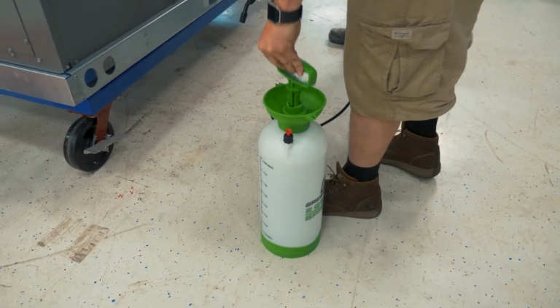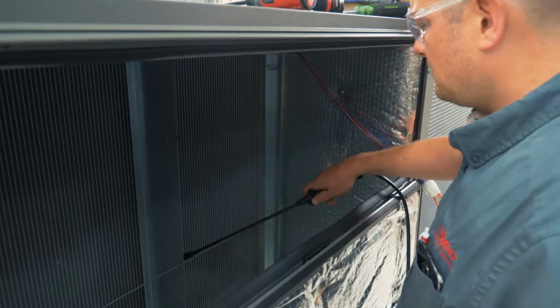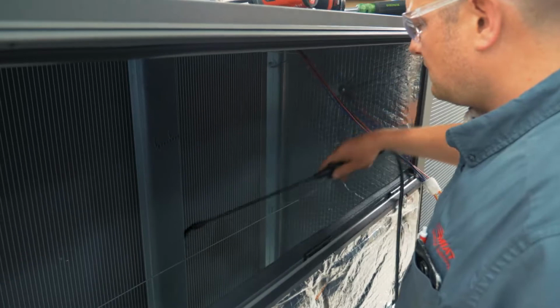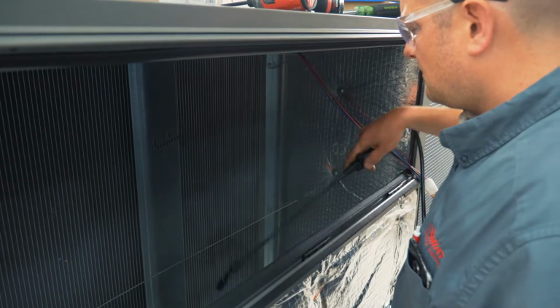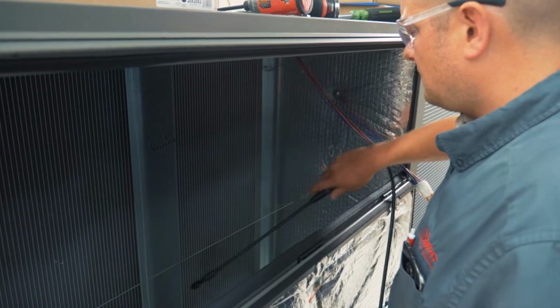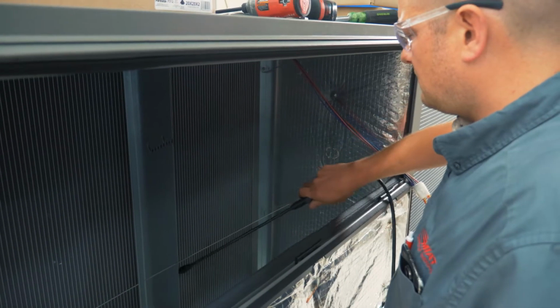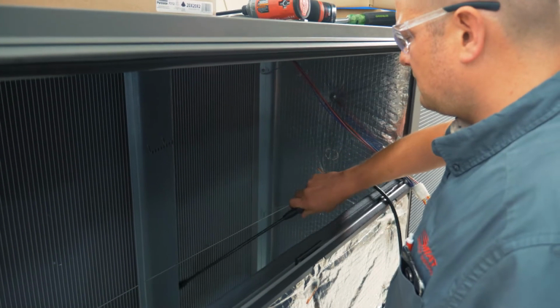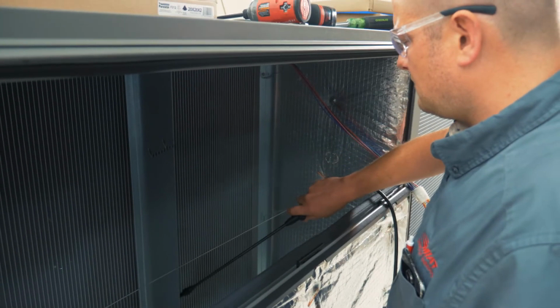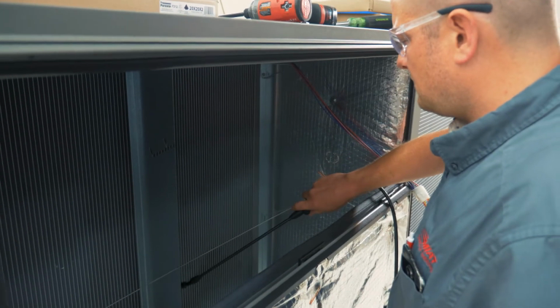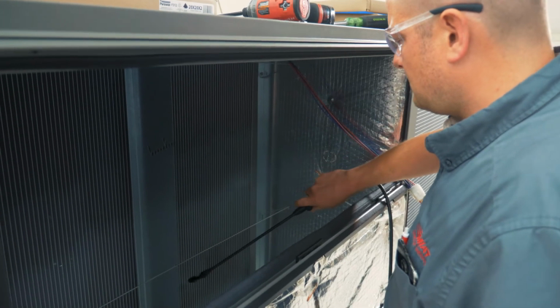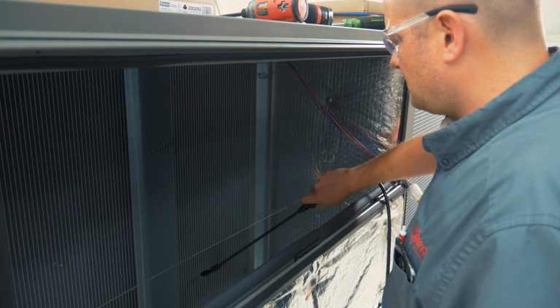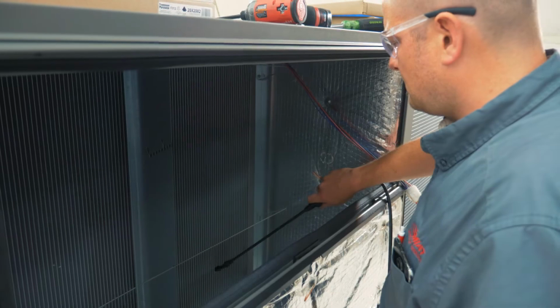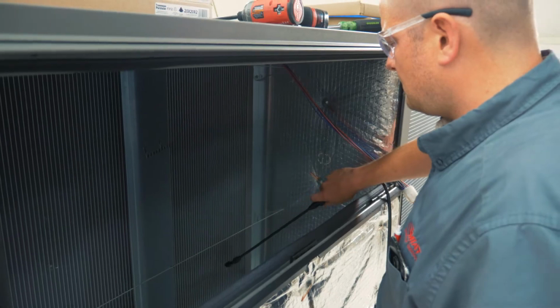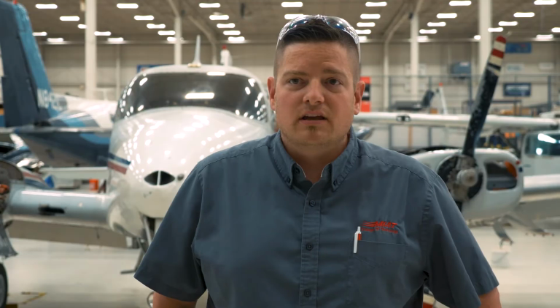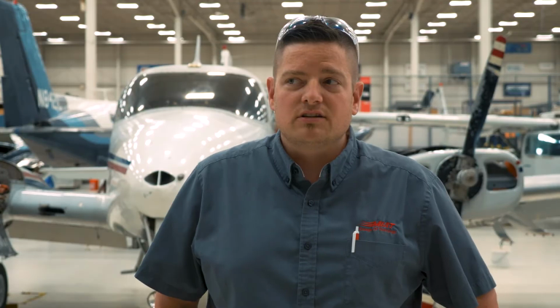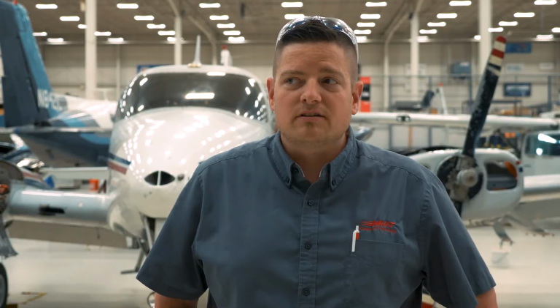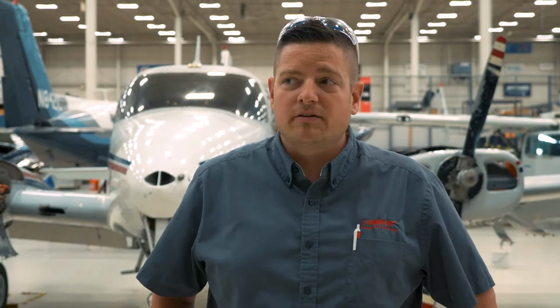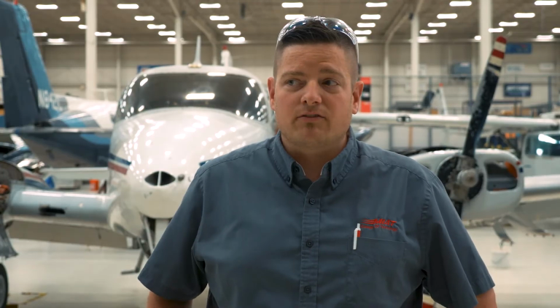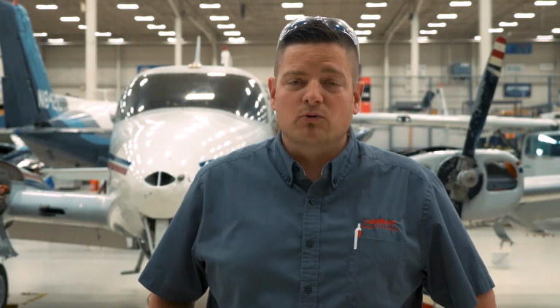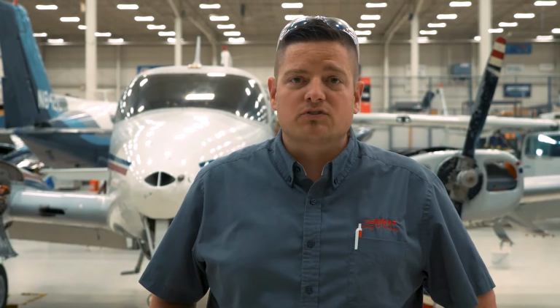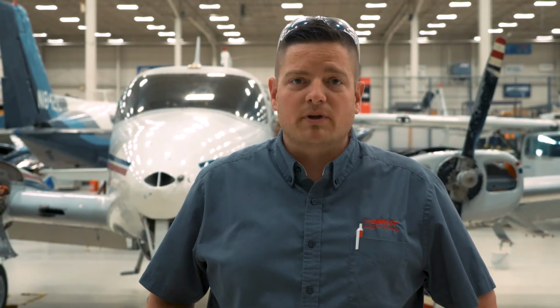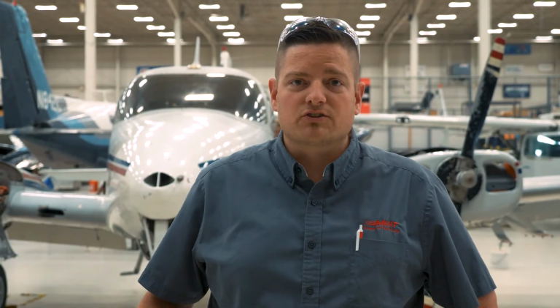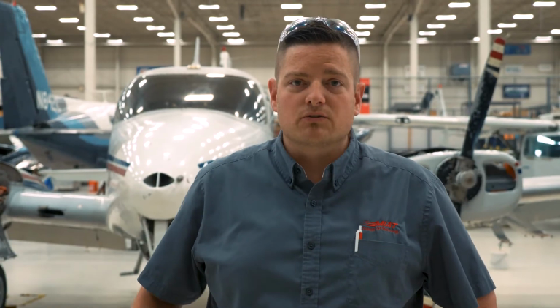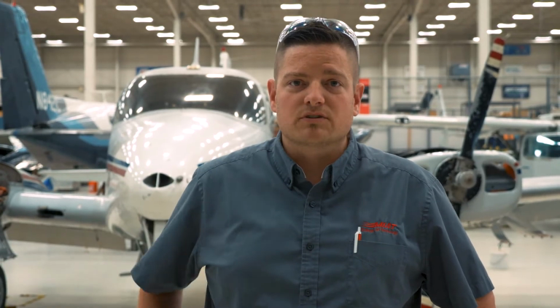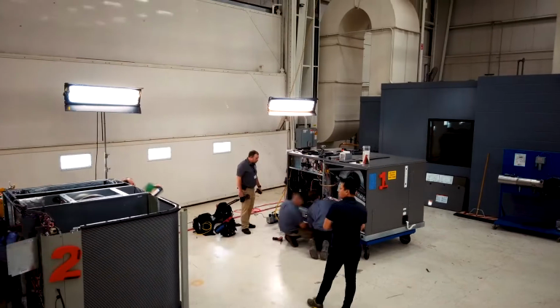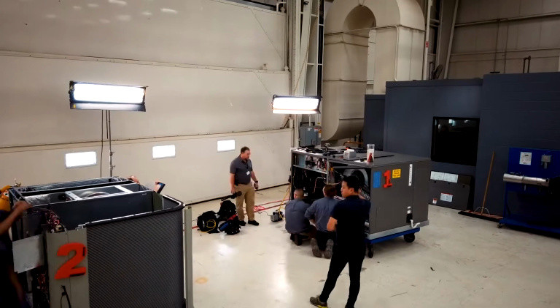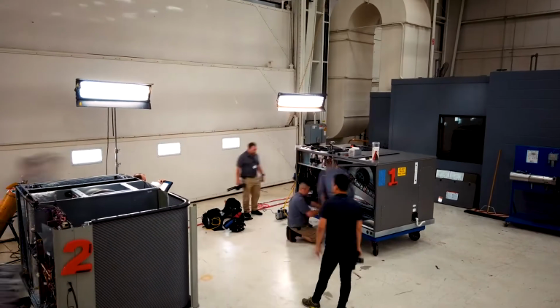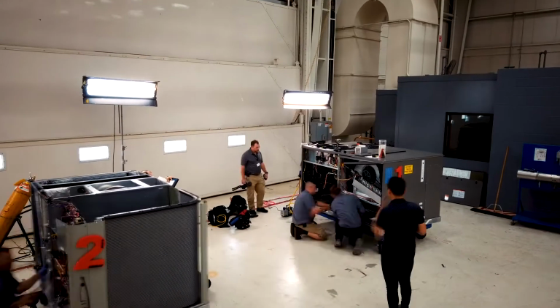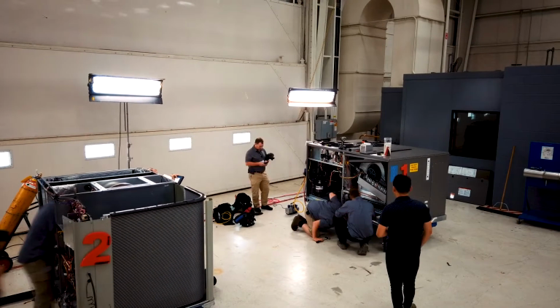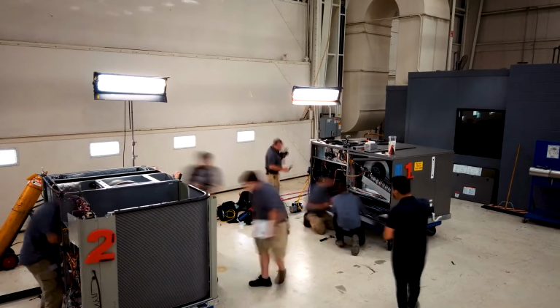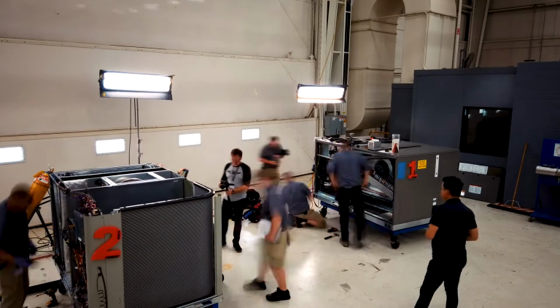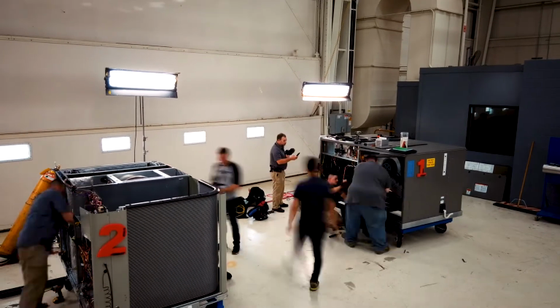Unit number one was a lot easier. It had hinges — it didn't have to remove so many screws. It cut your time in half.